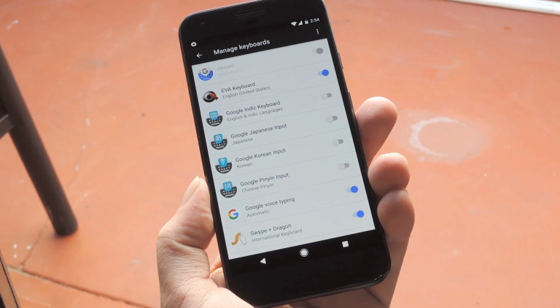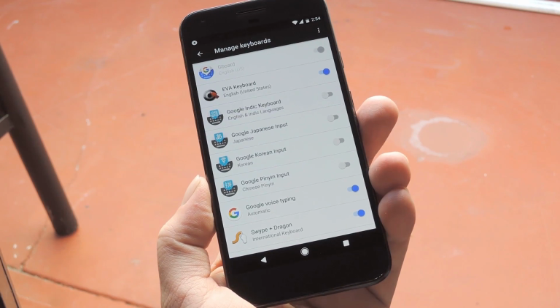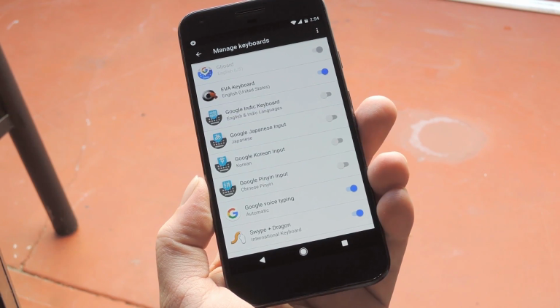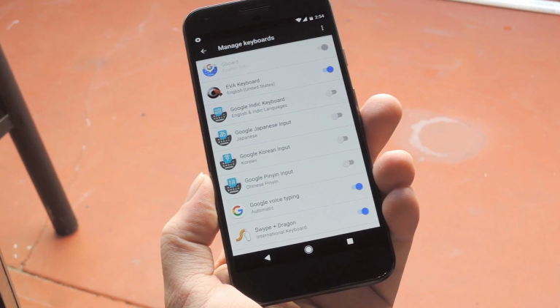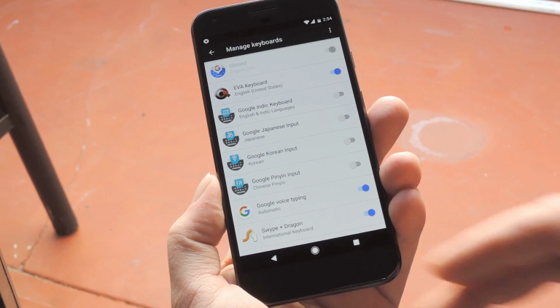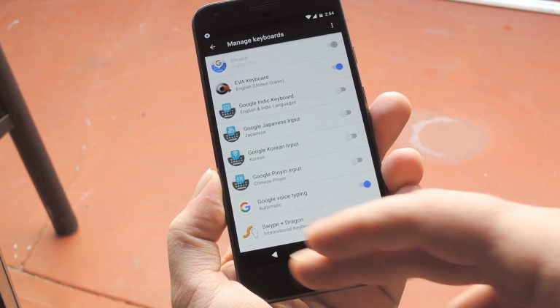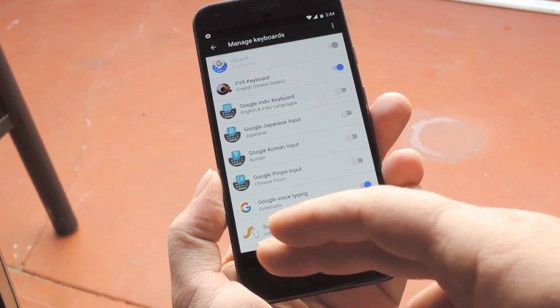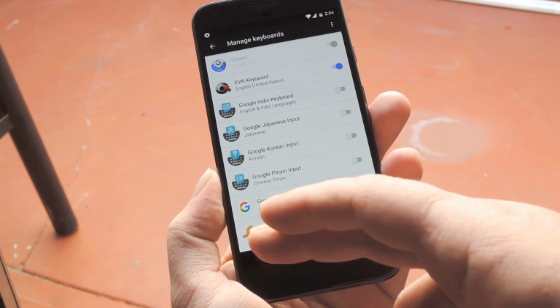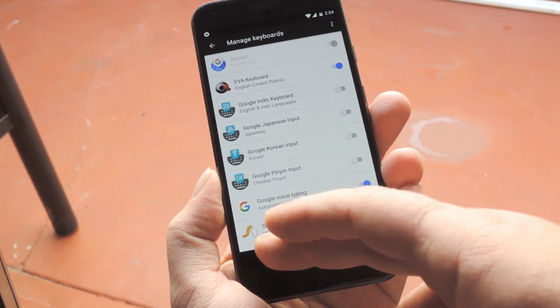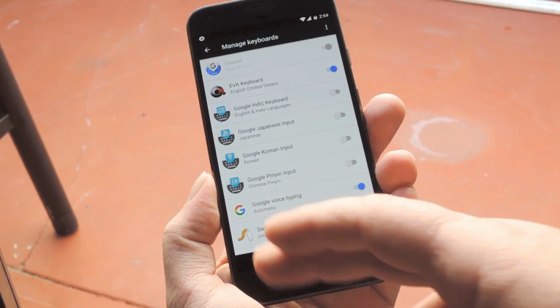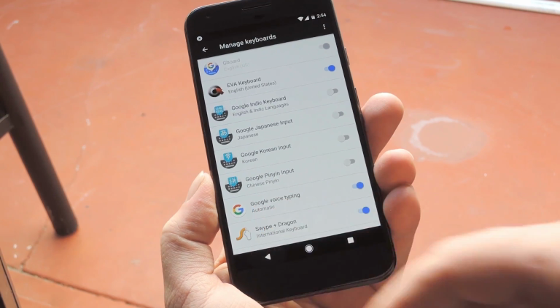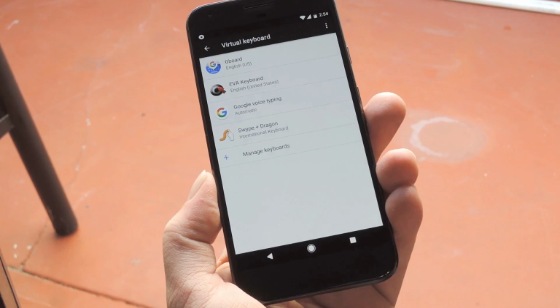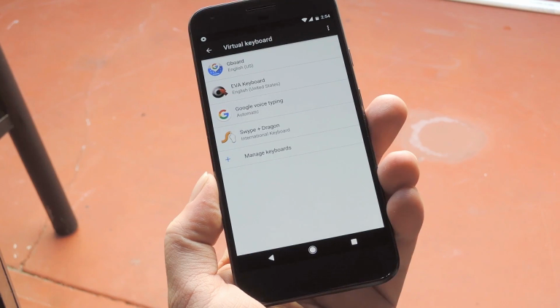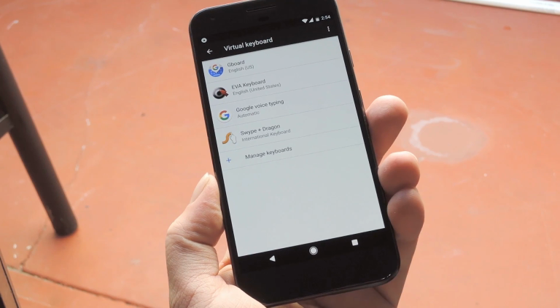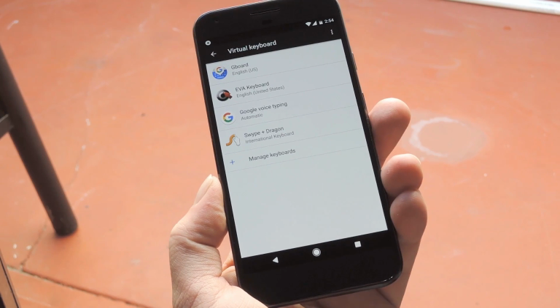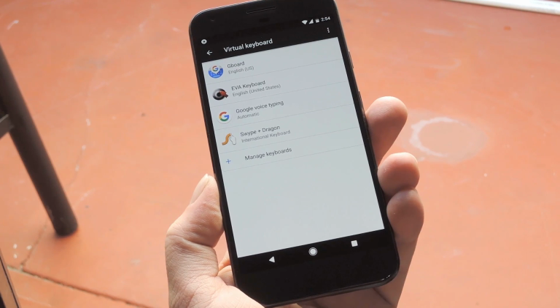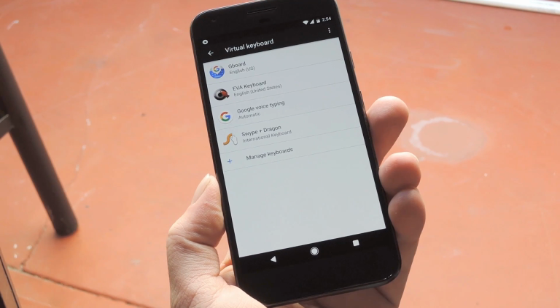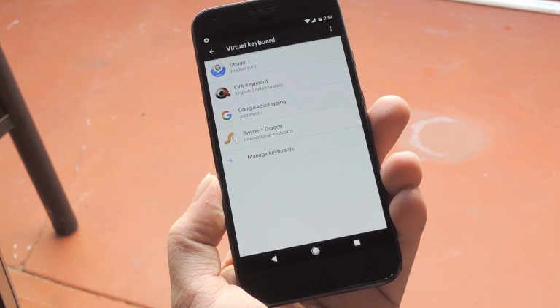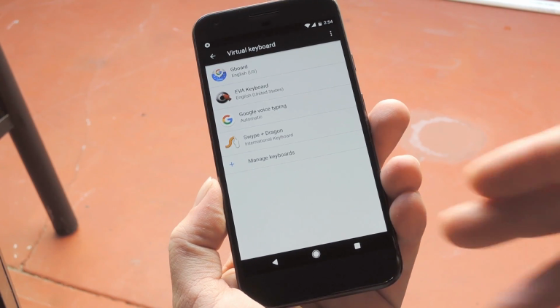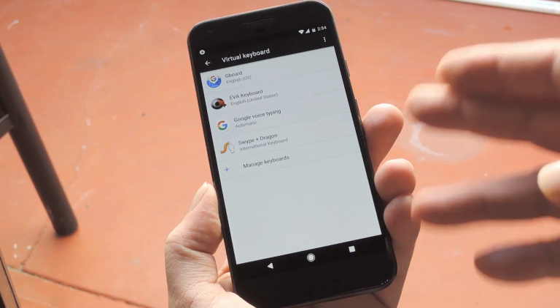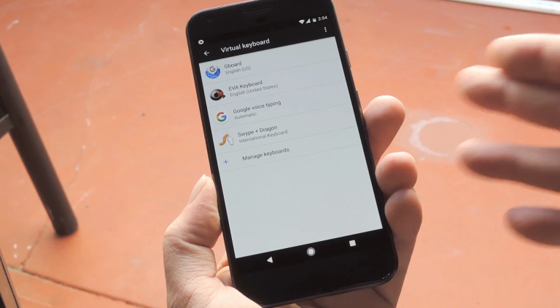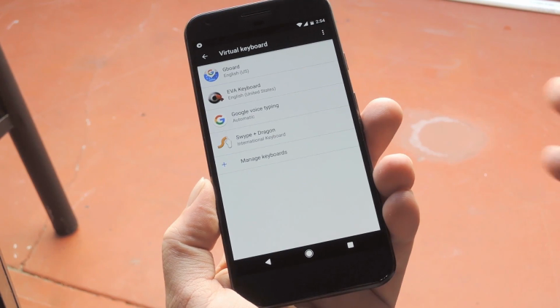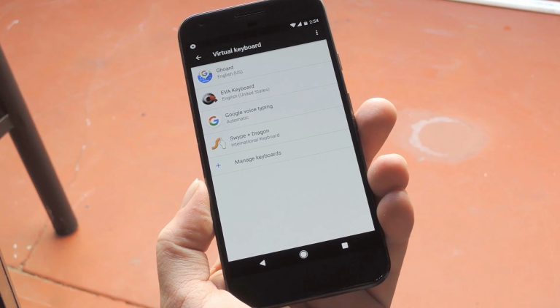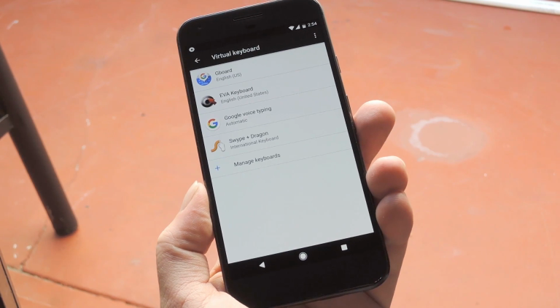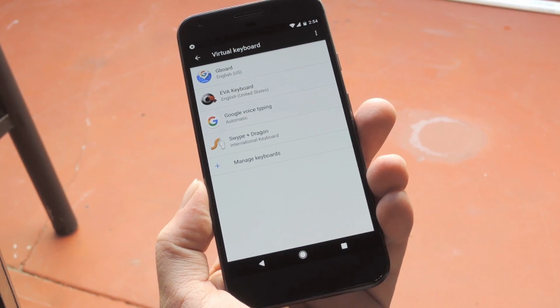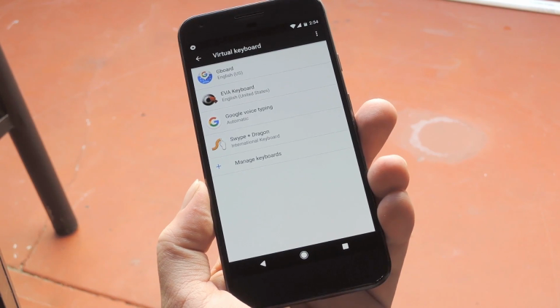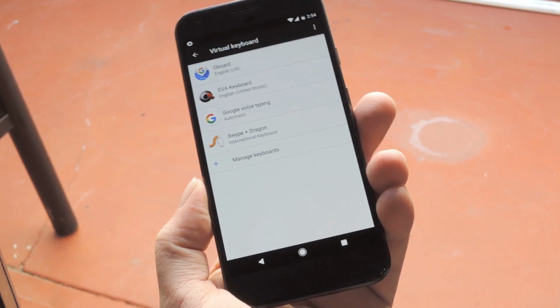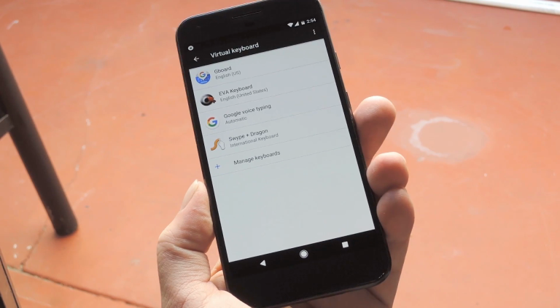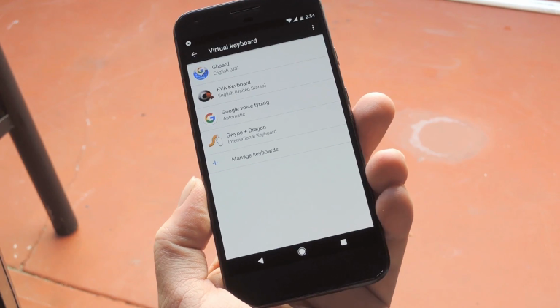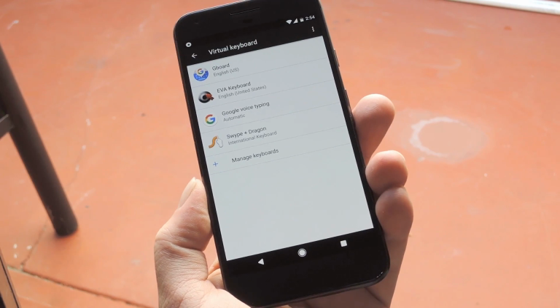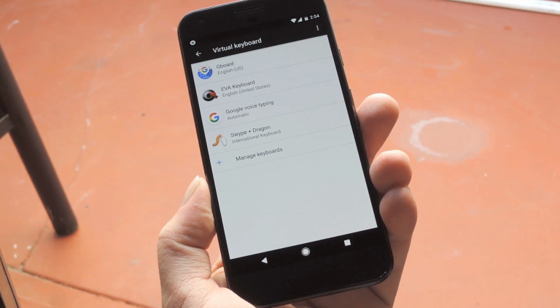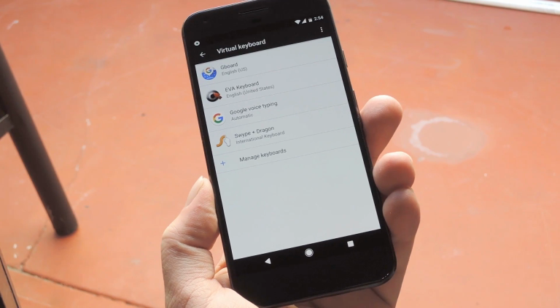After that, most folks can just hit your back button one time, then select Current Keyboard and set it to EVA.